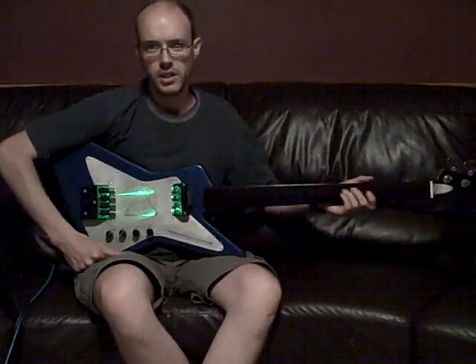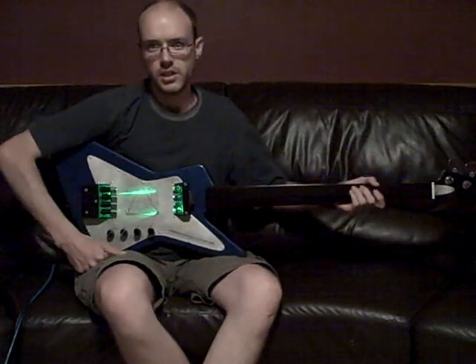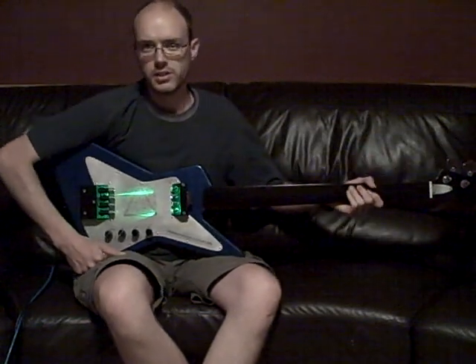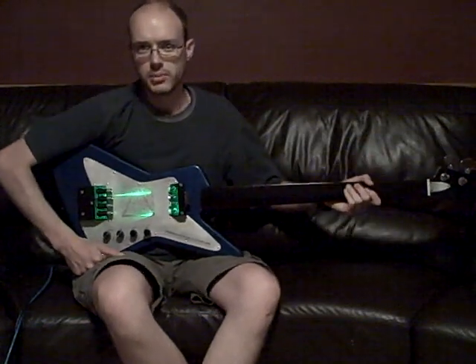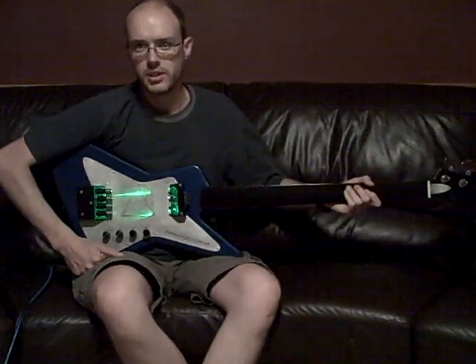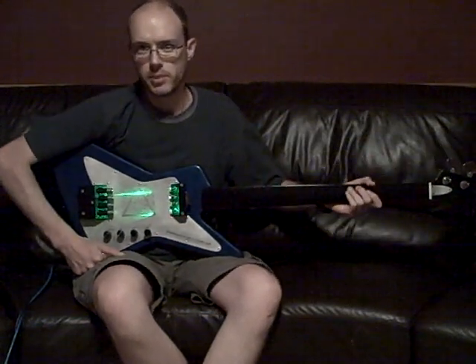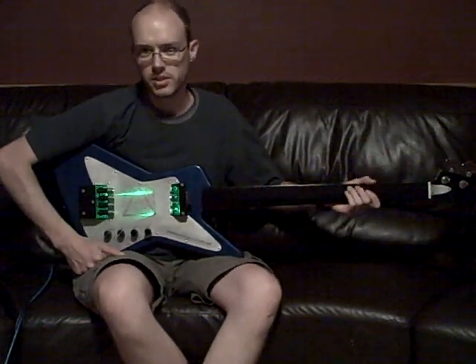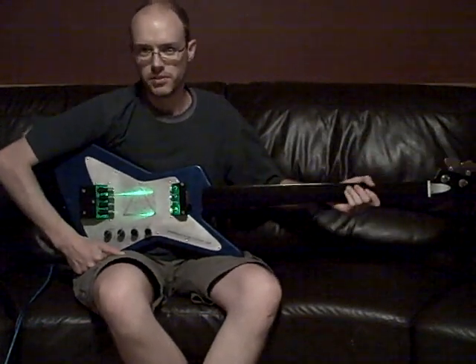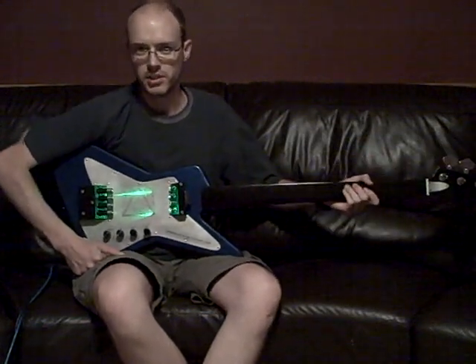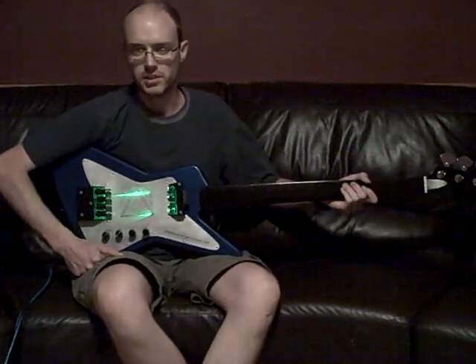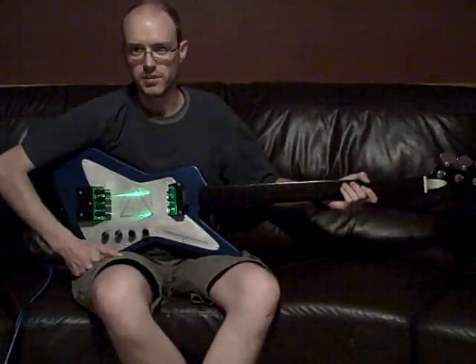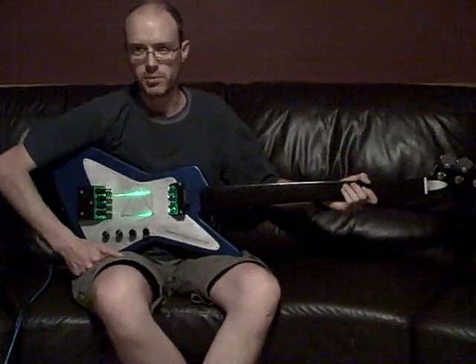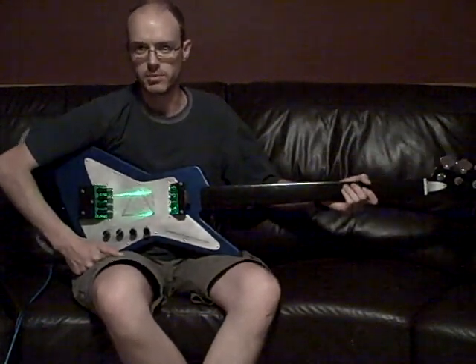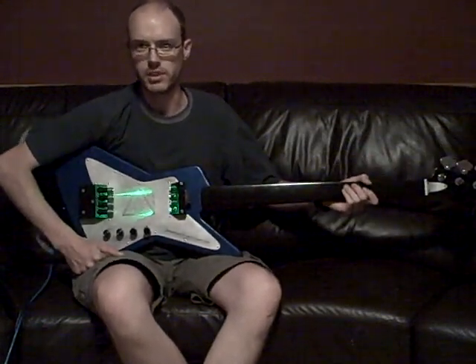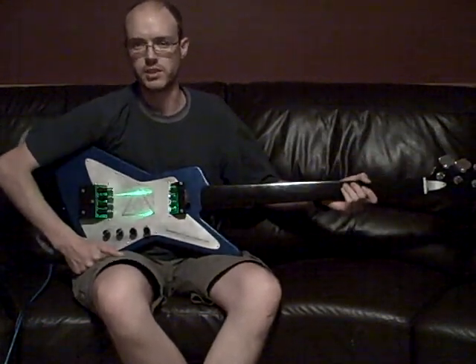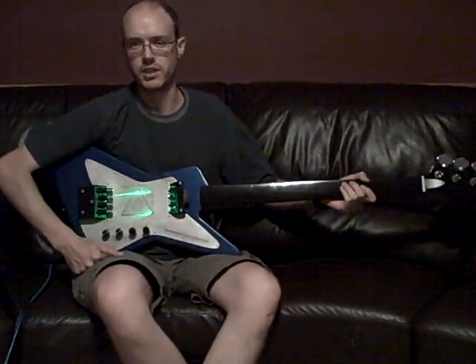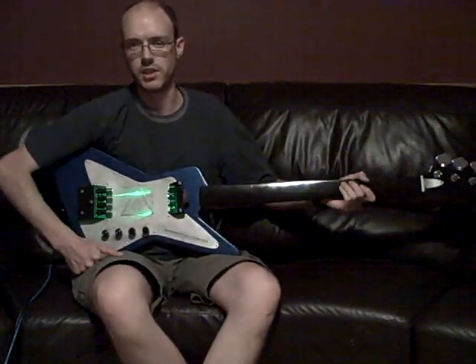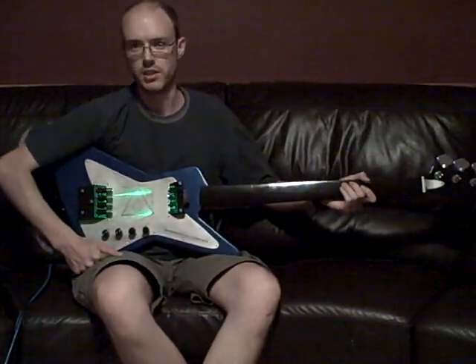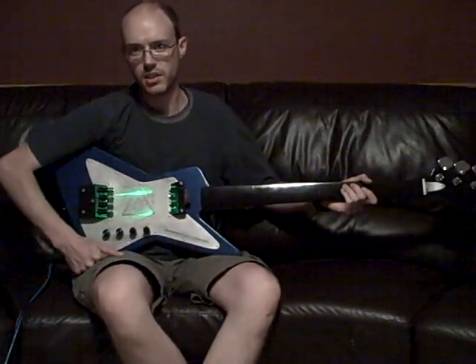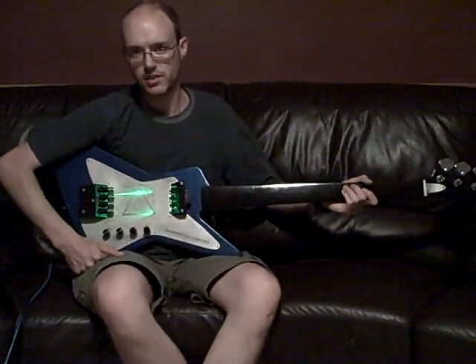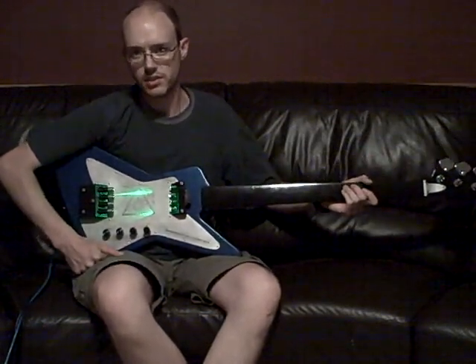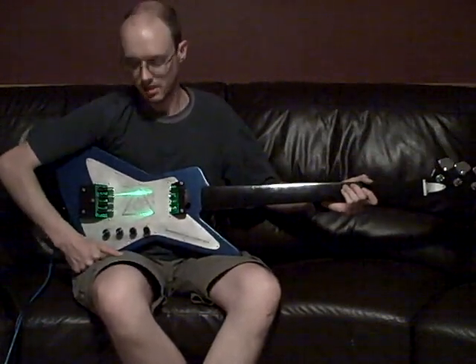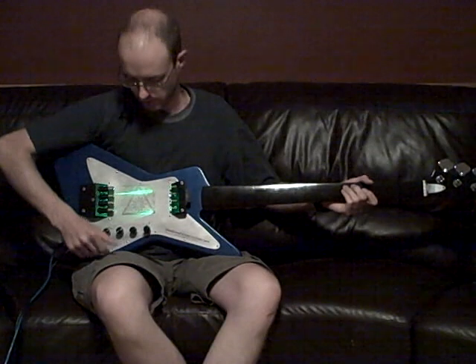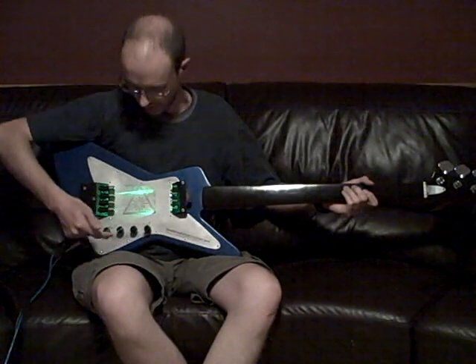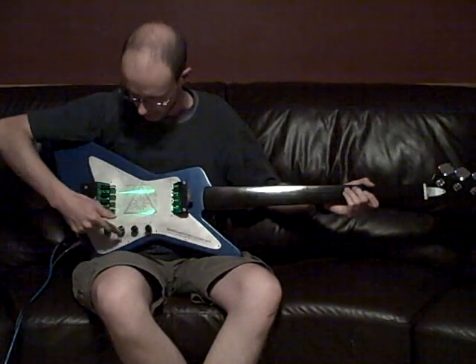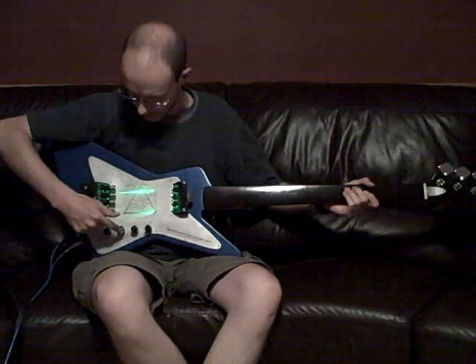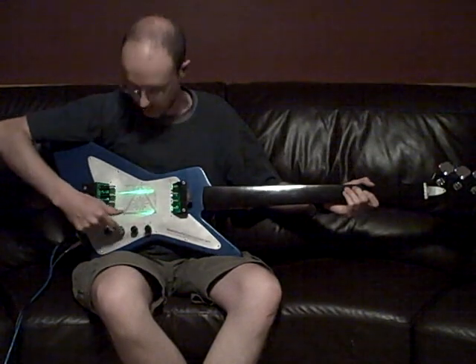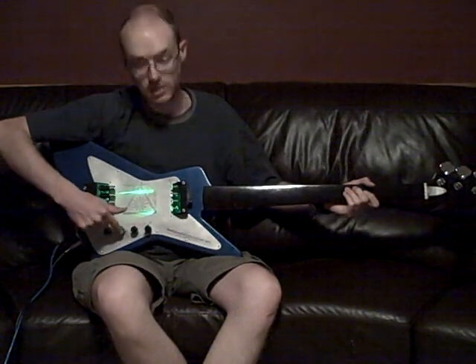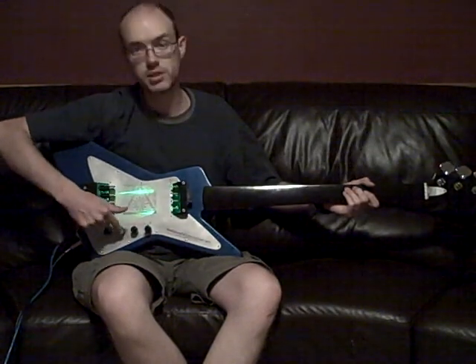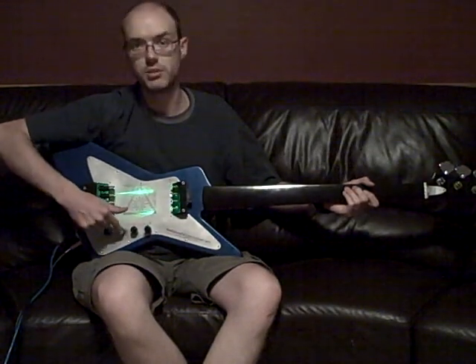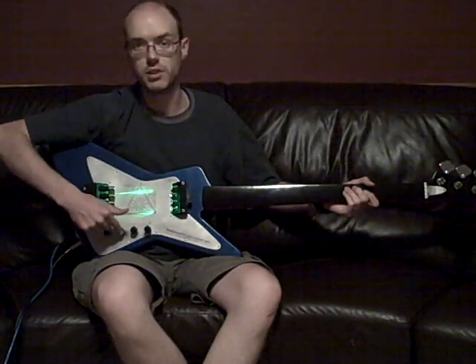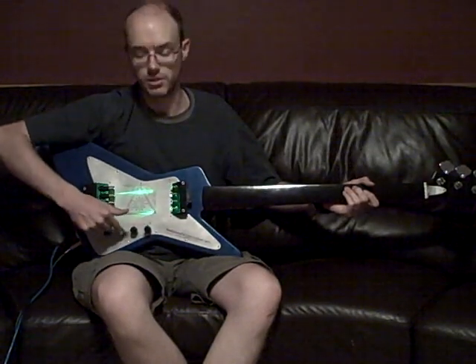Here are some of the special functions of the prism laser guitar. First up is the skew control.